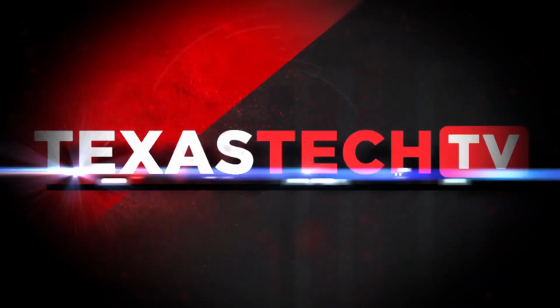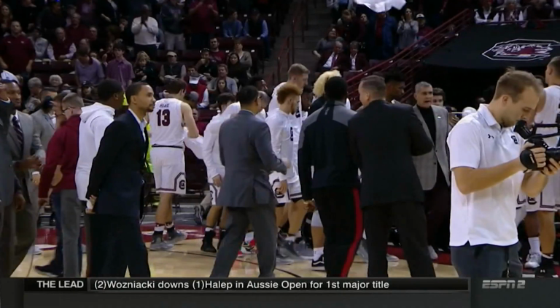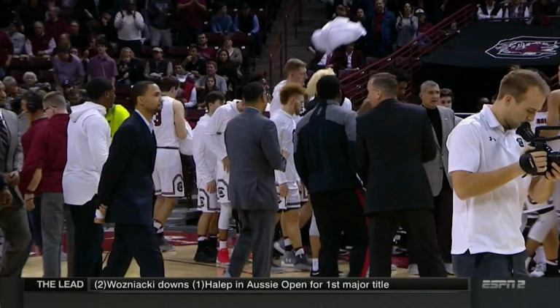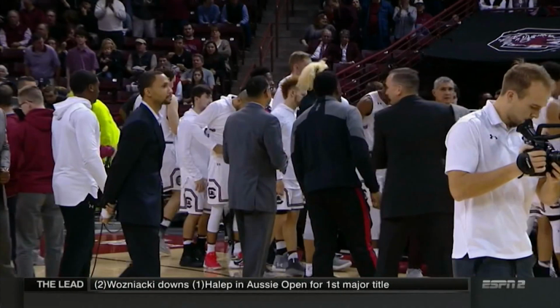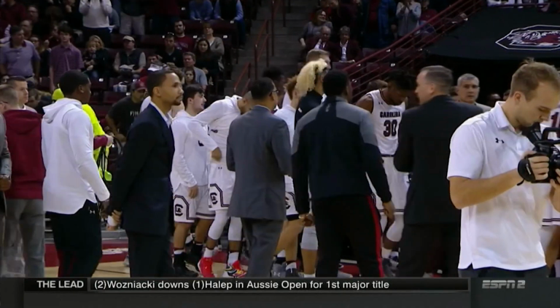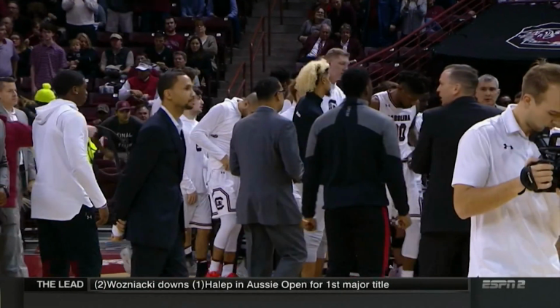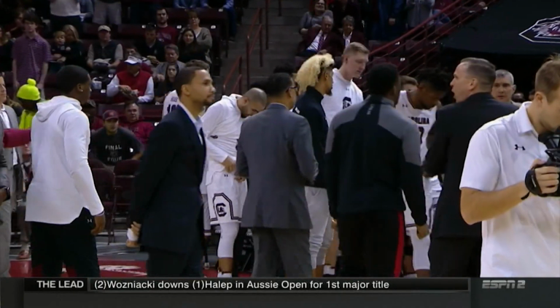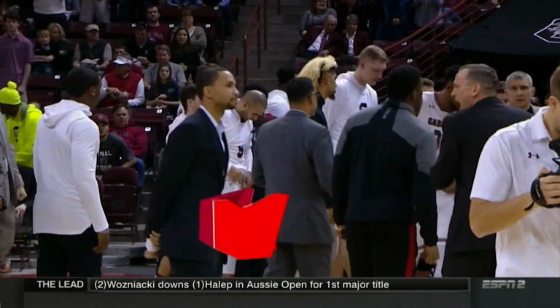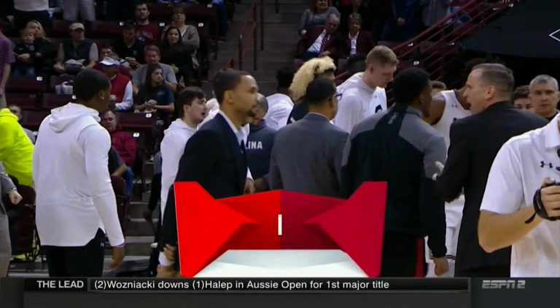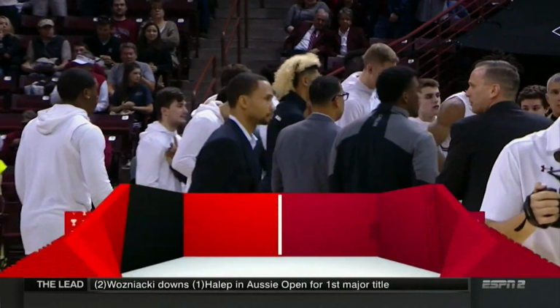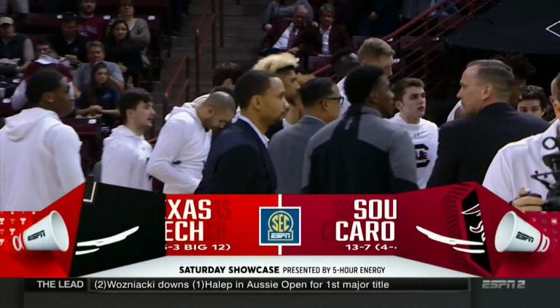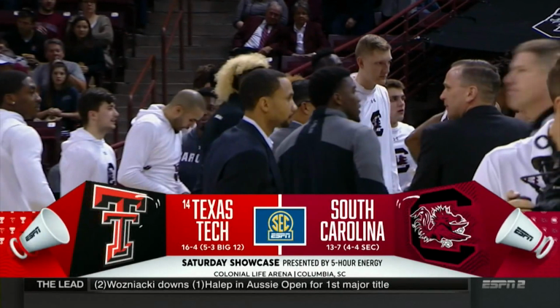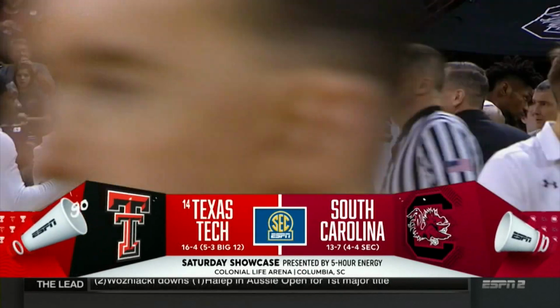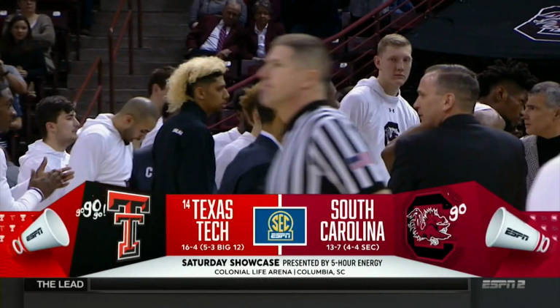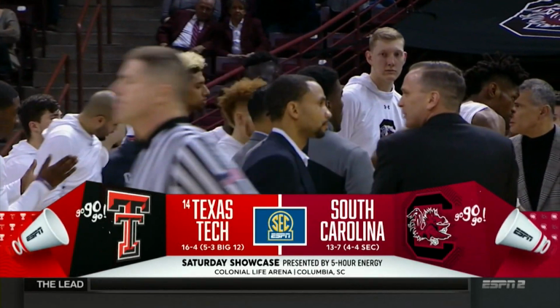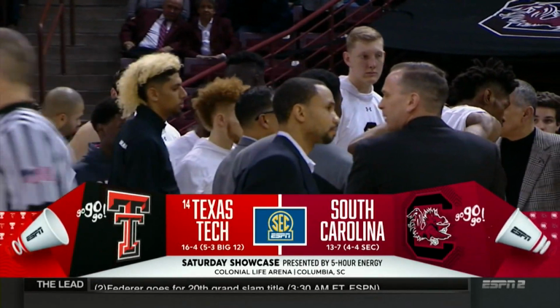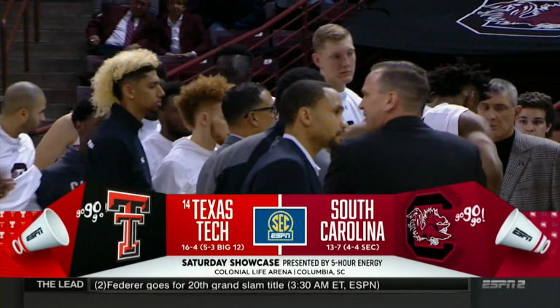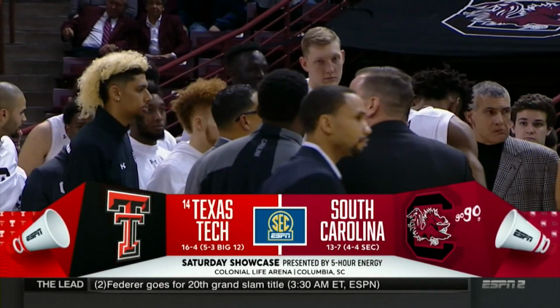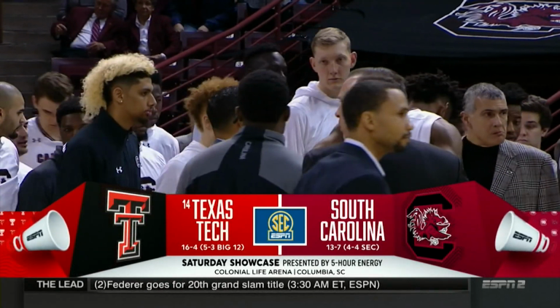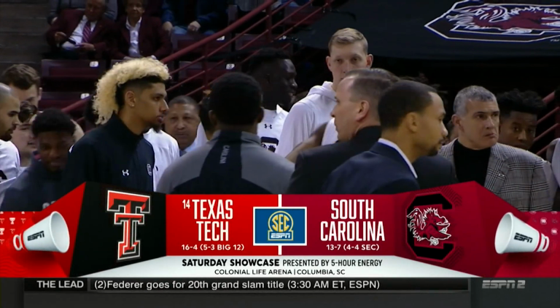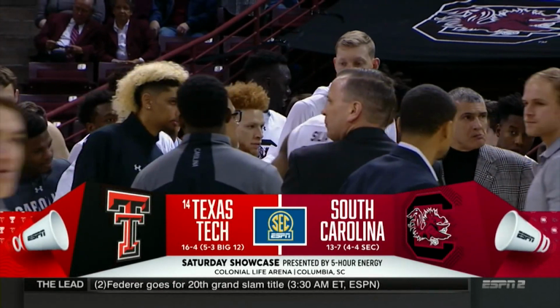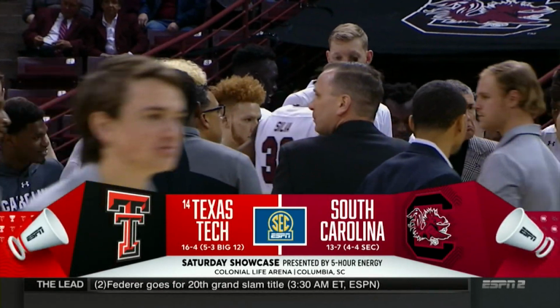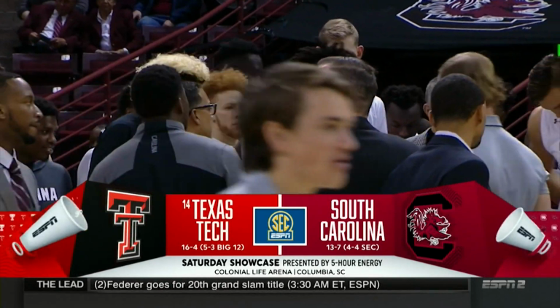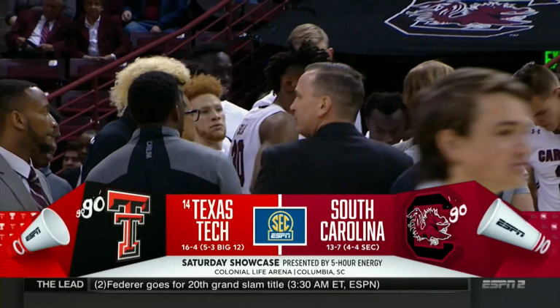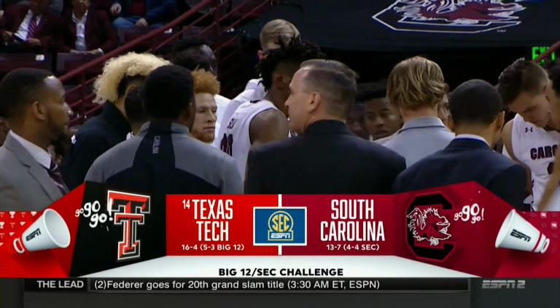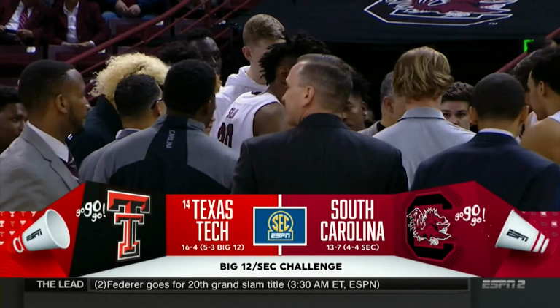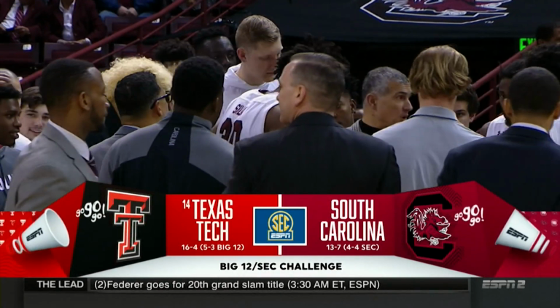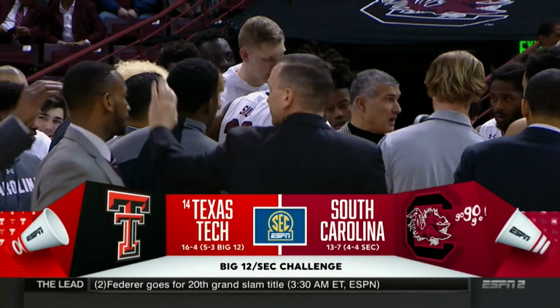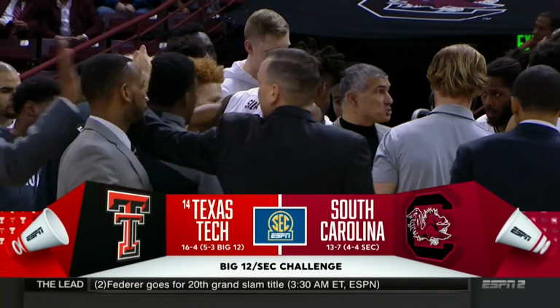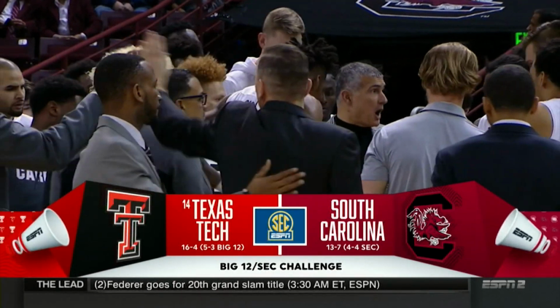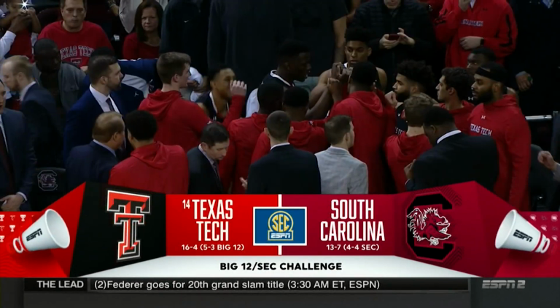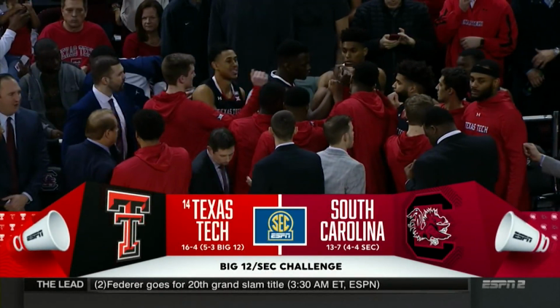We are here in Columbia, South Carolina, as we get set for the Gamecocks and the Red Raiders of Texas Tech.